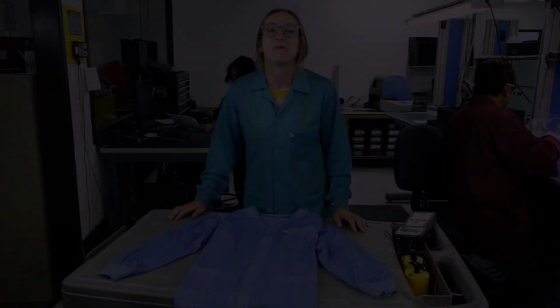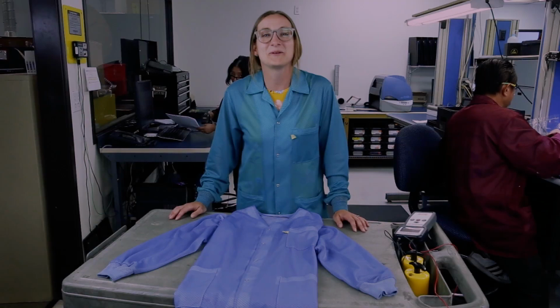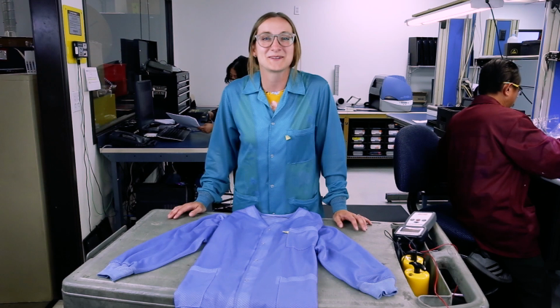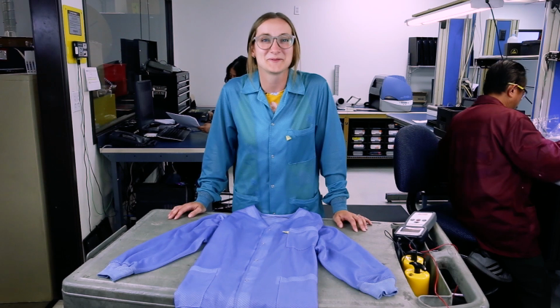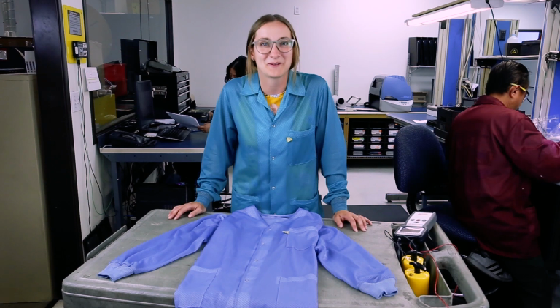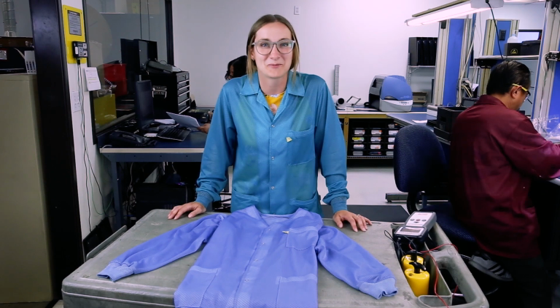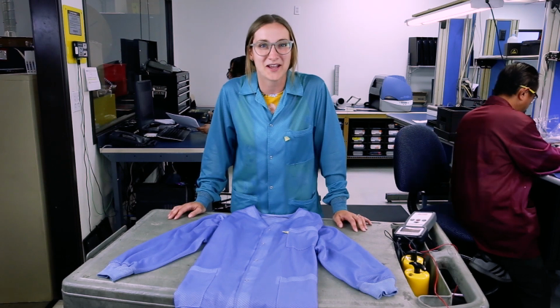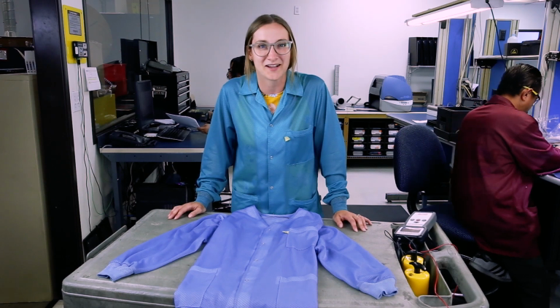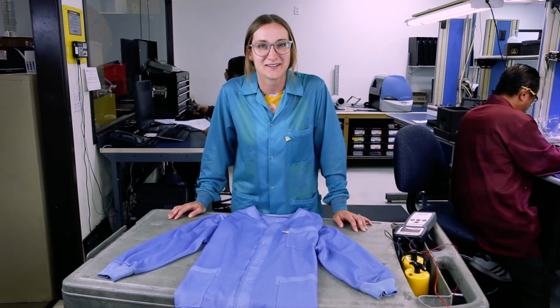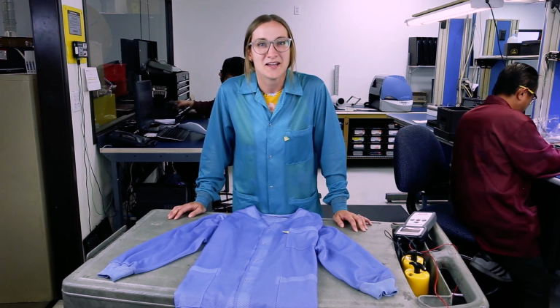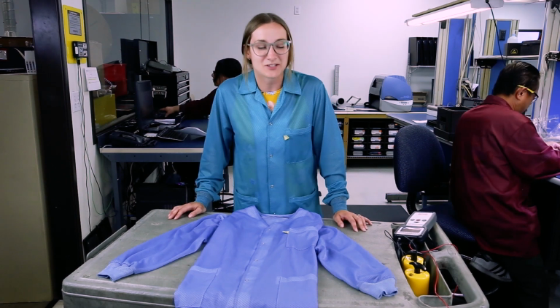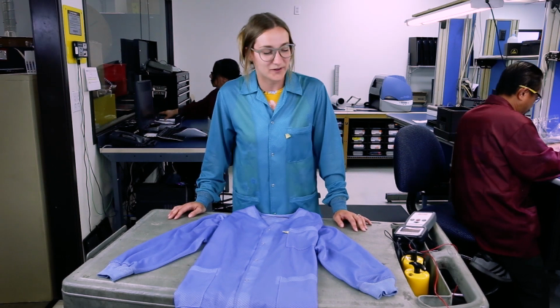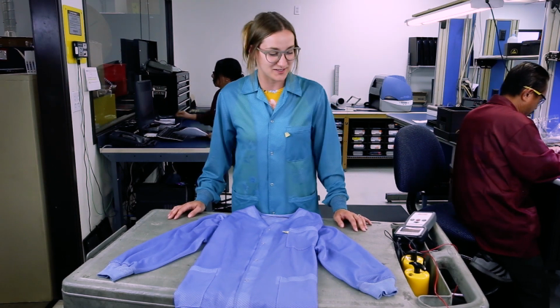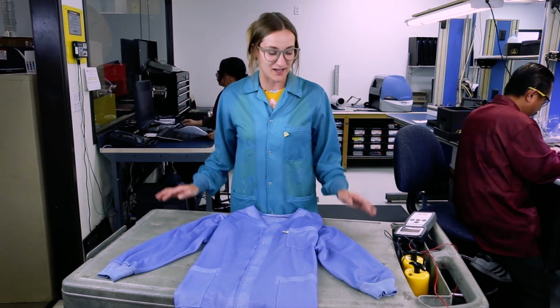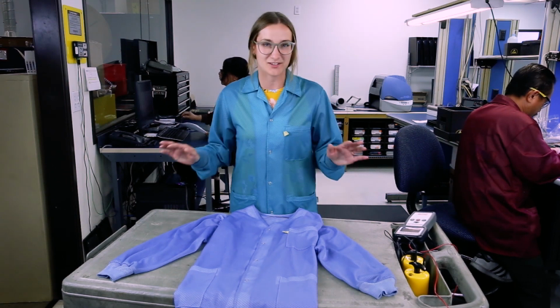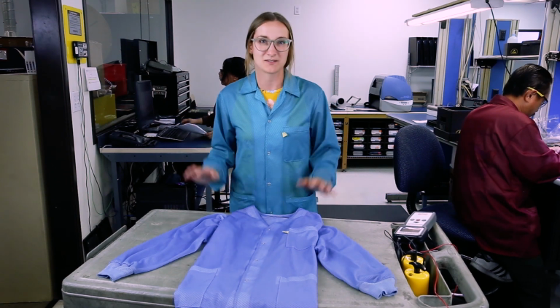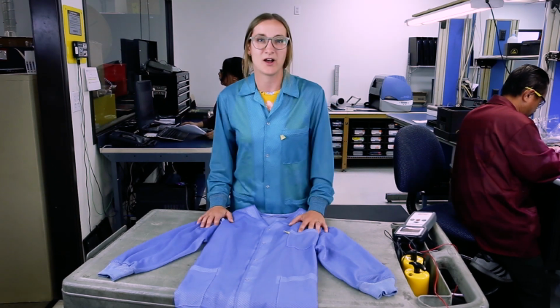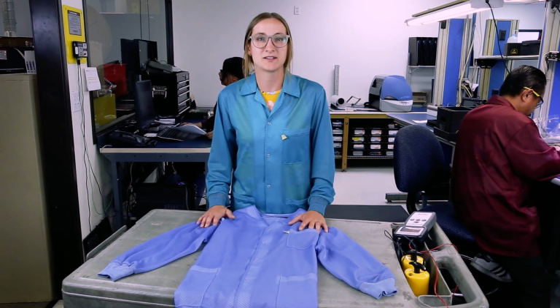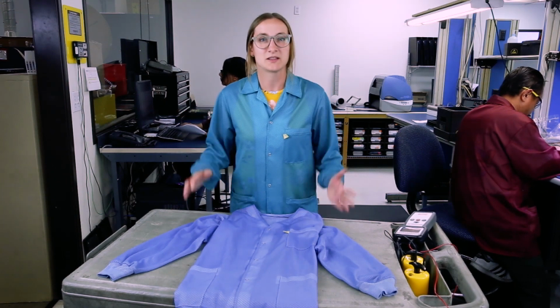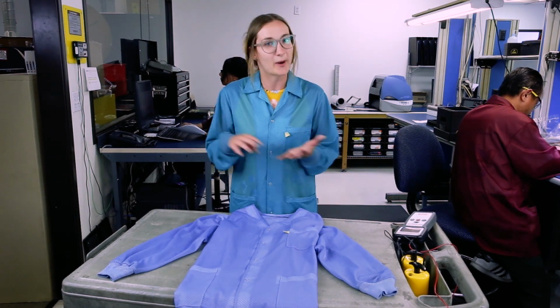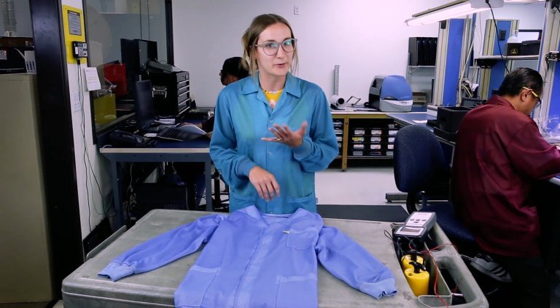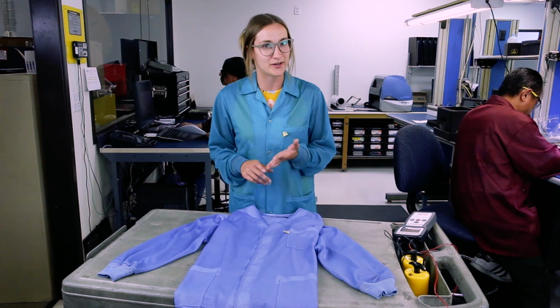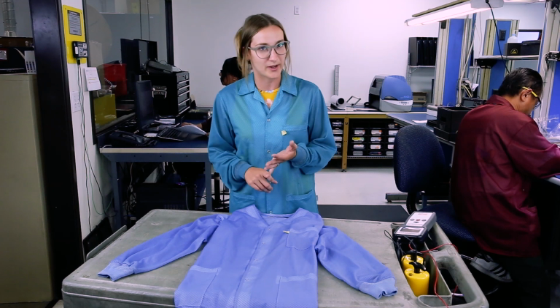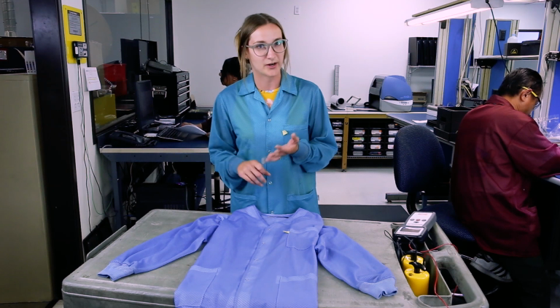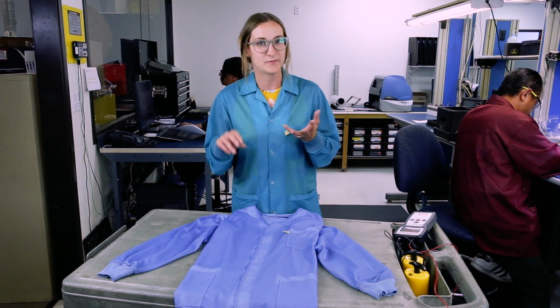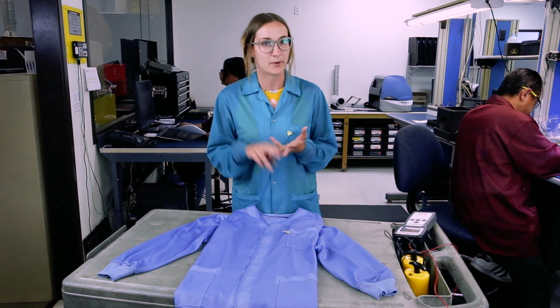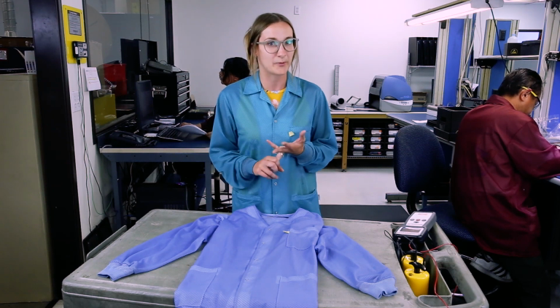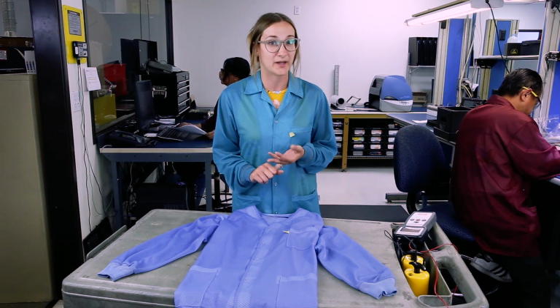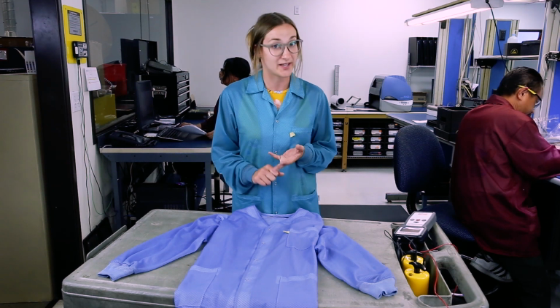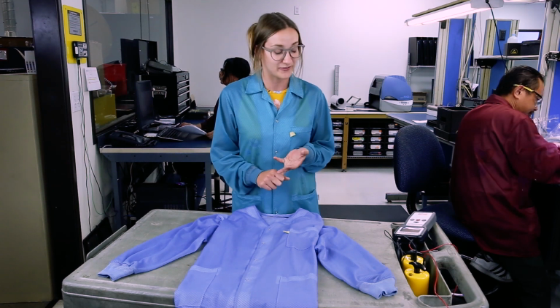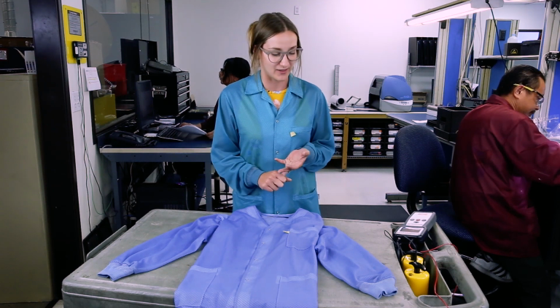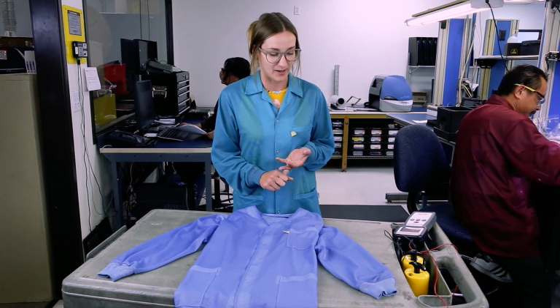Welcome back to A Minute with Miranda. So we've discussed our smocks, the proper way to wear them, the proper way to care for them.